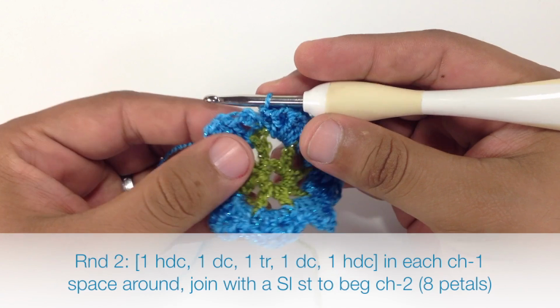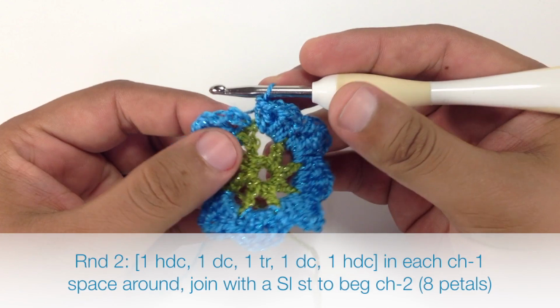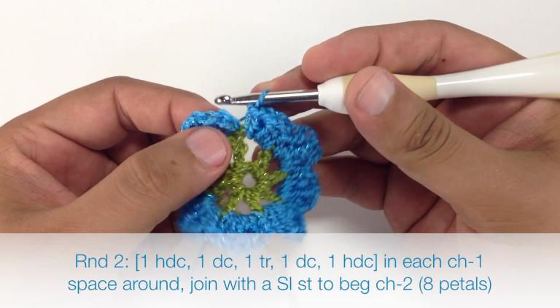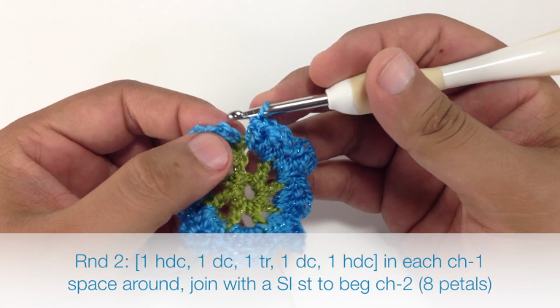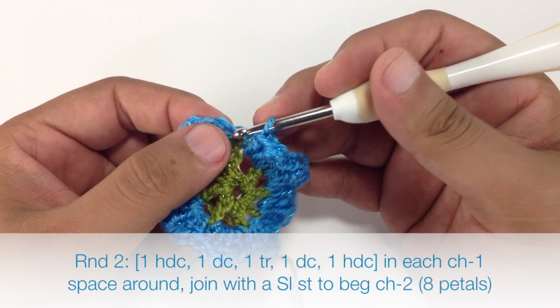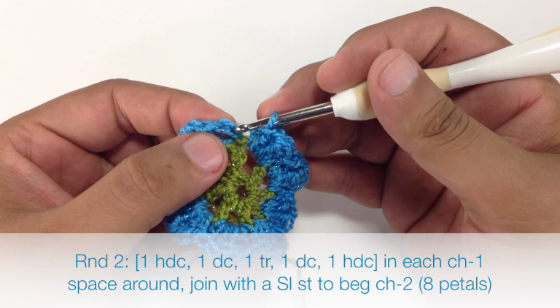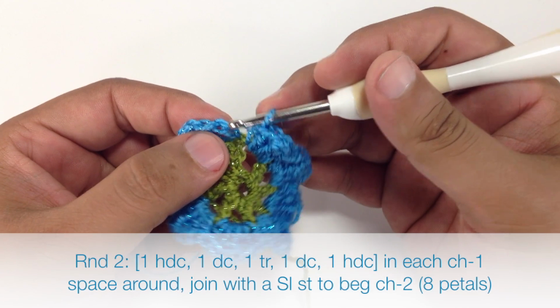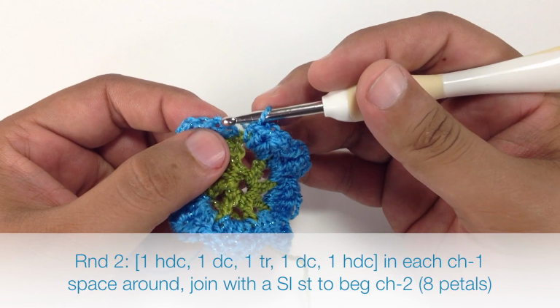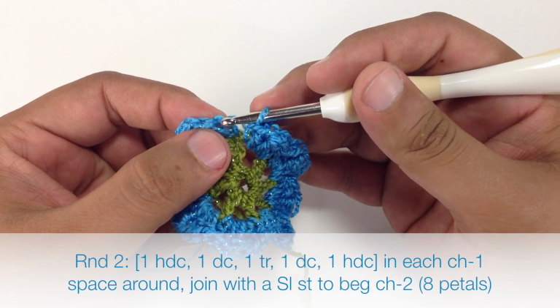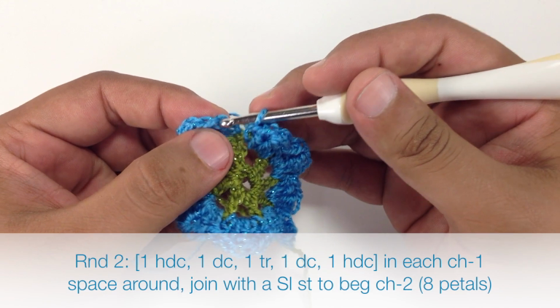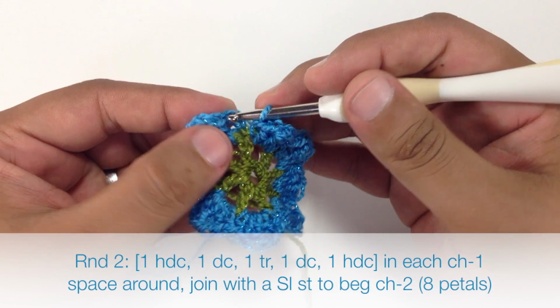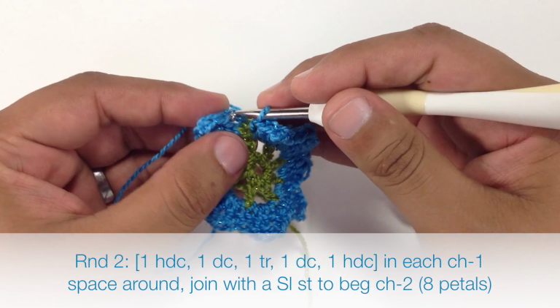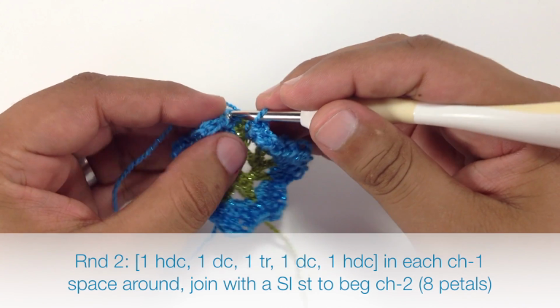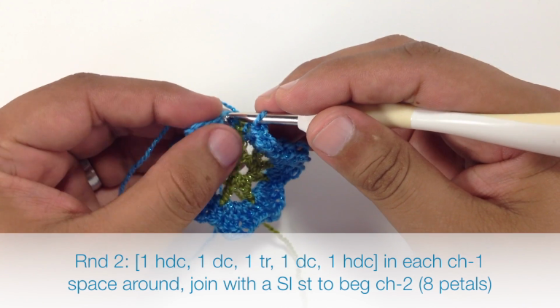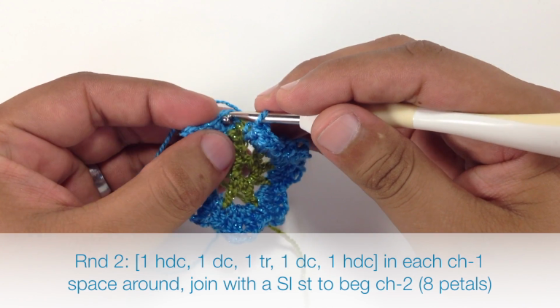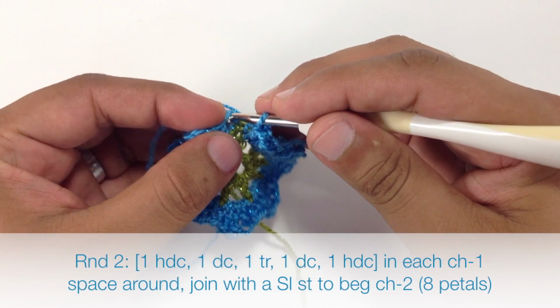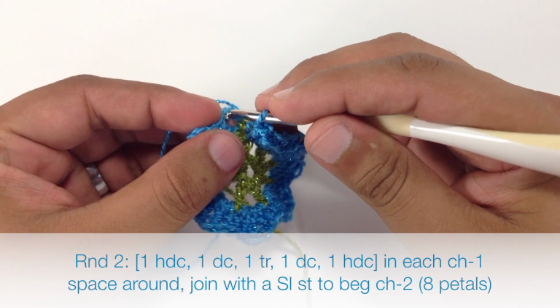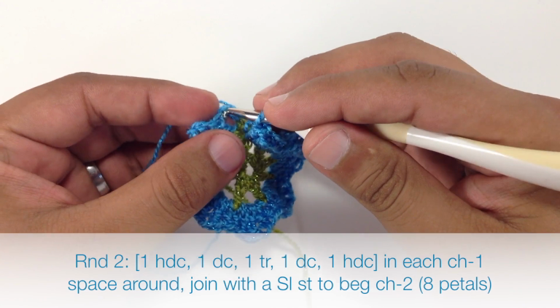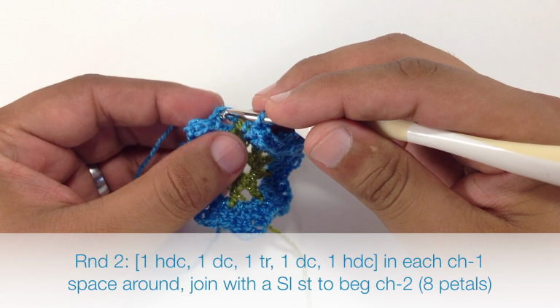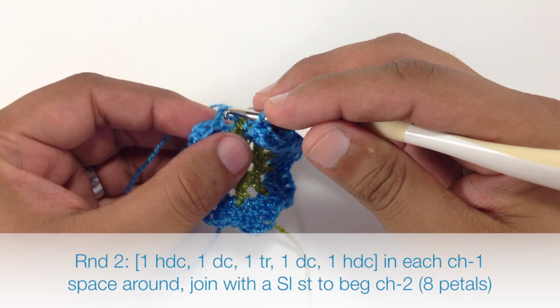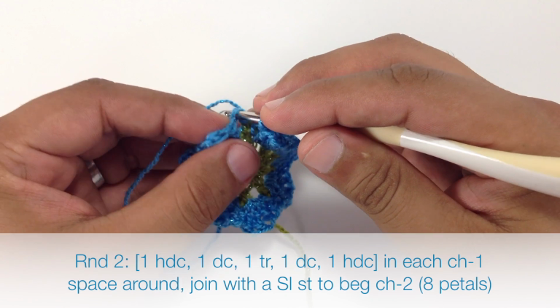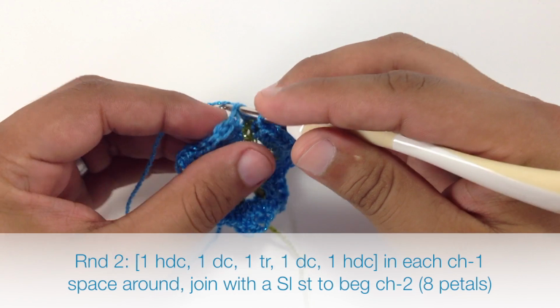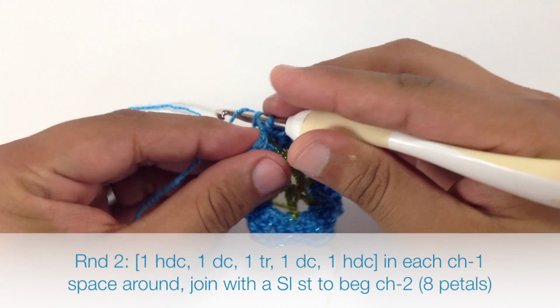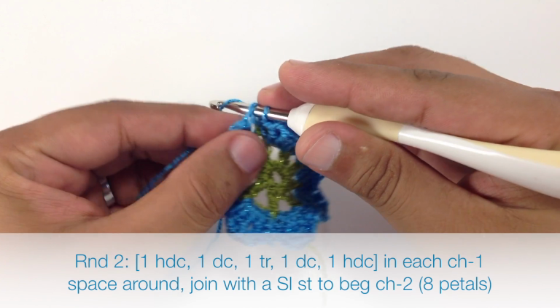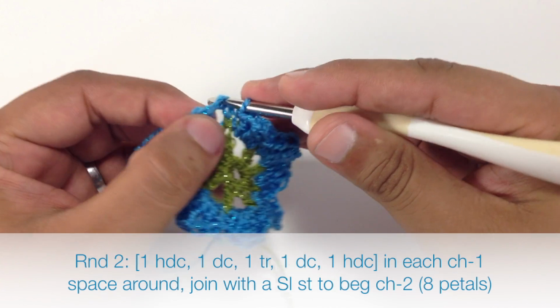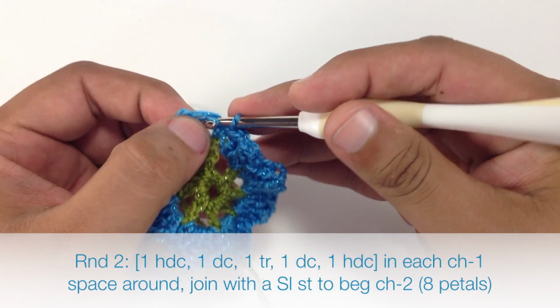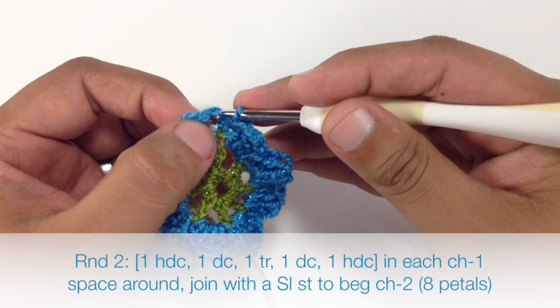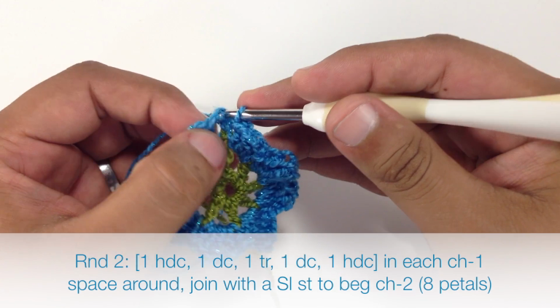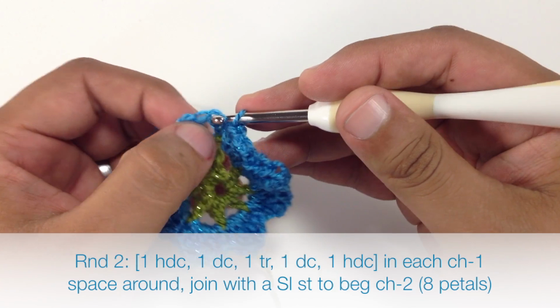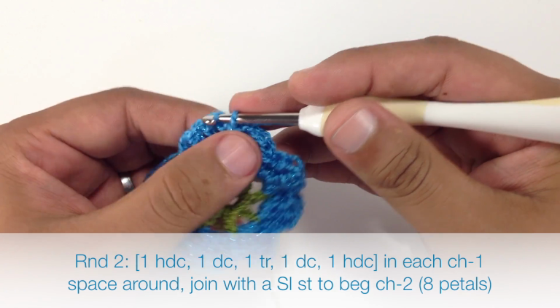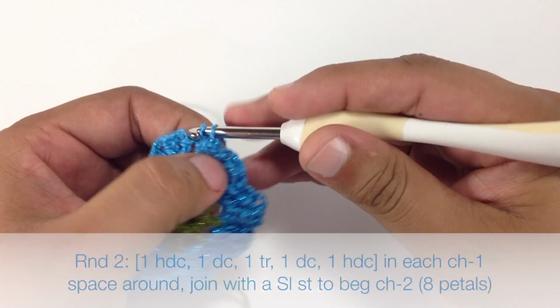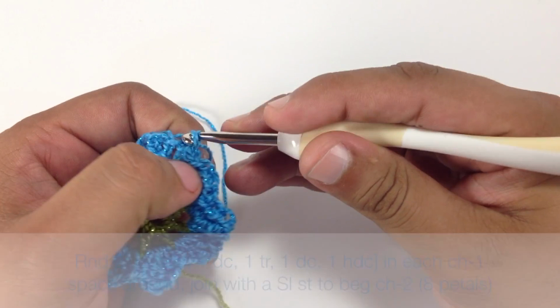To finish off this round we're going to do a slip stitch into the second chain from that first two-chain that we did at the beginning of the round.